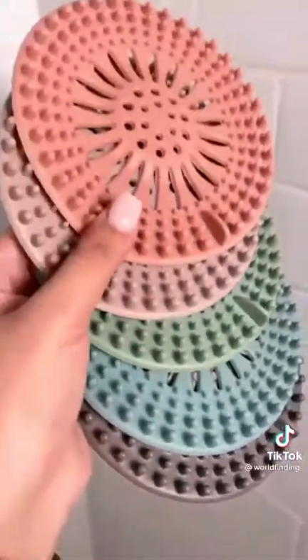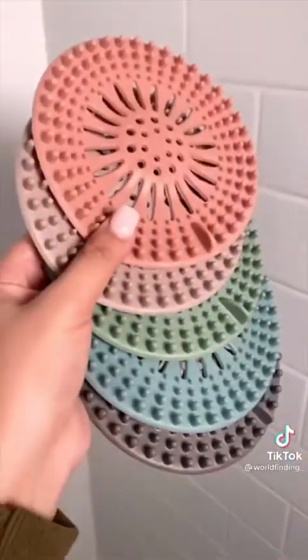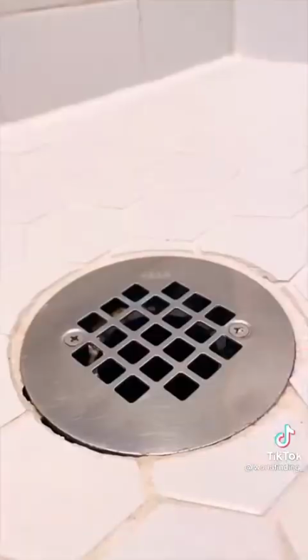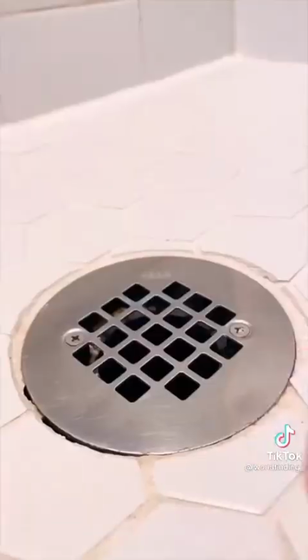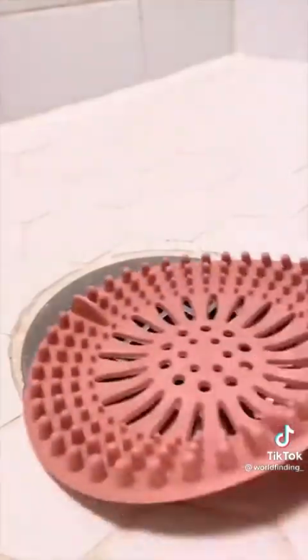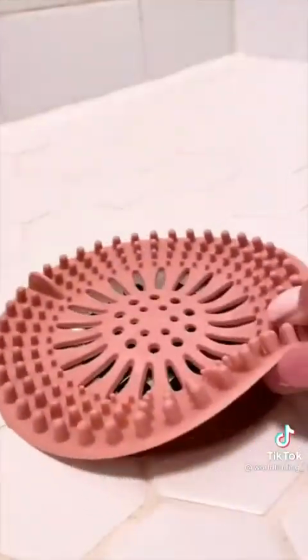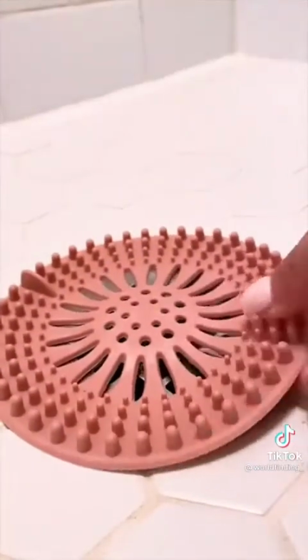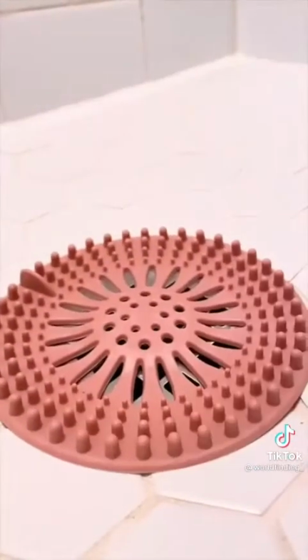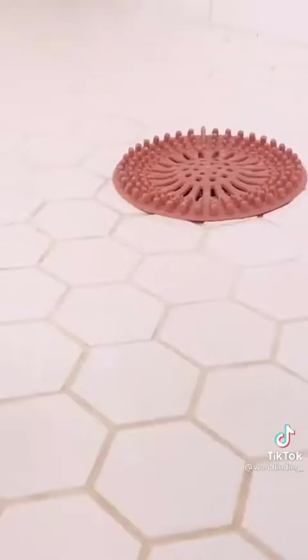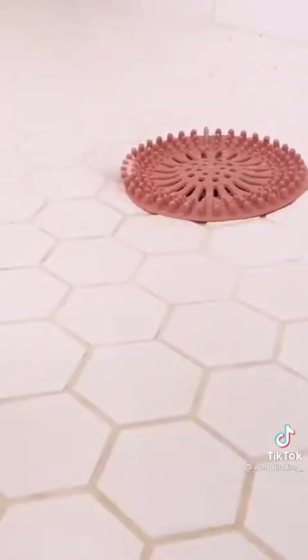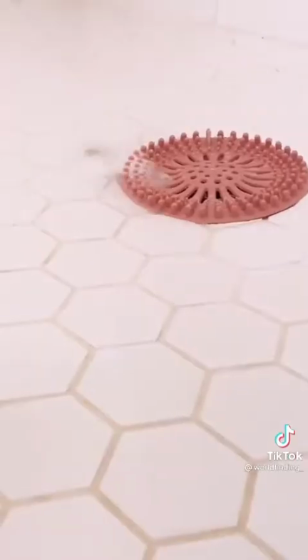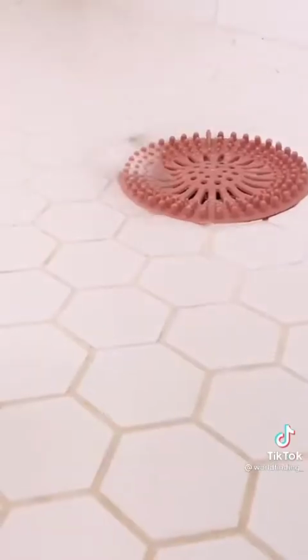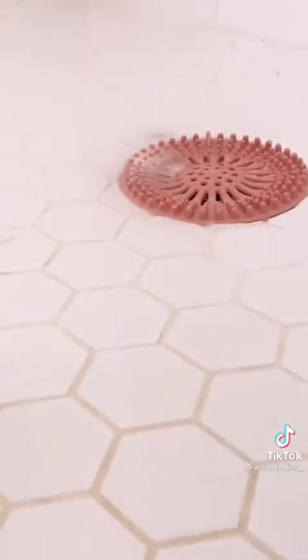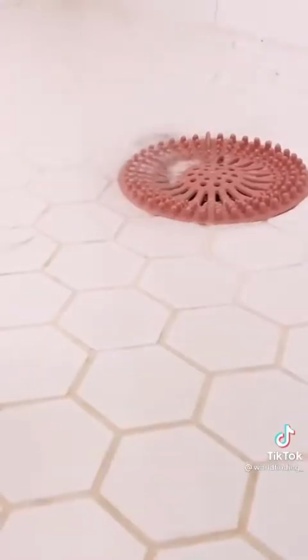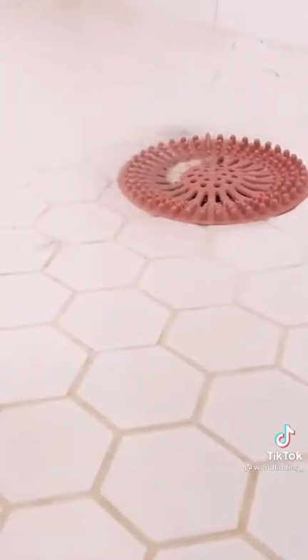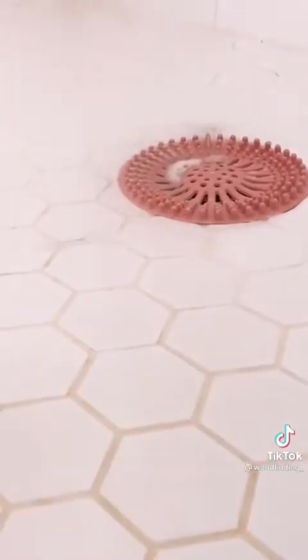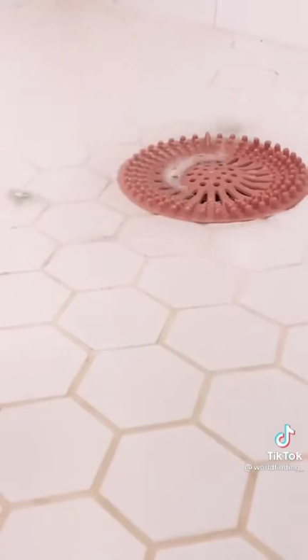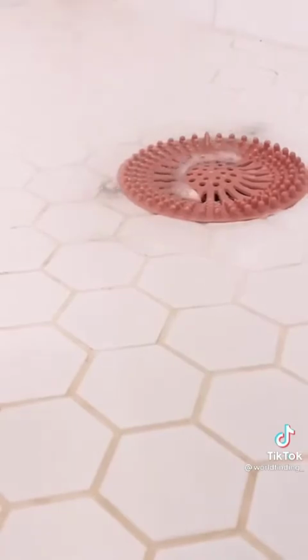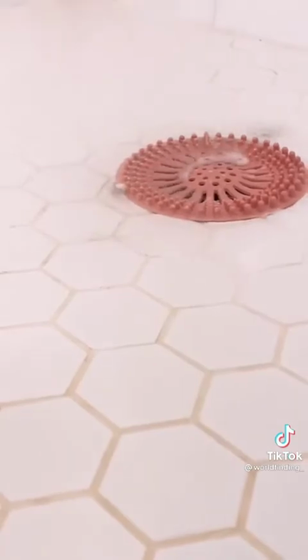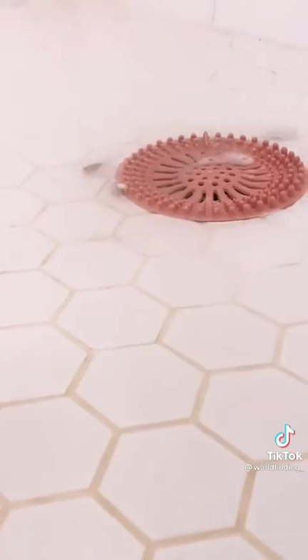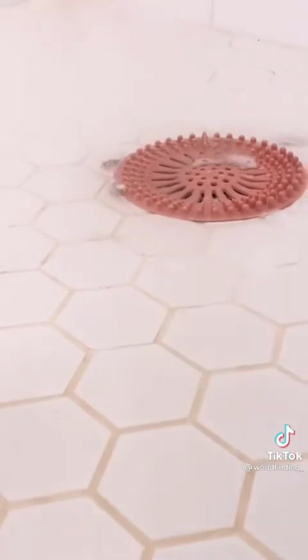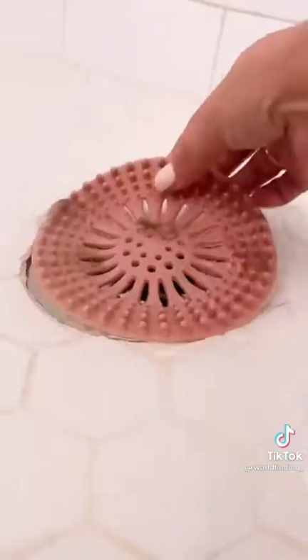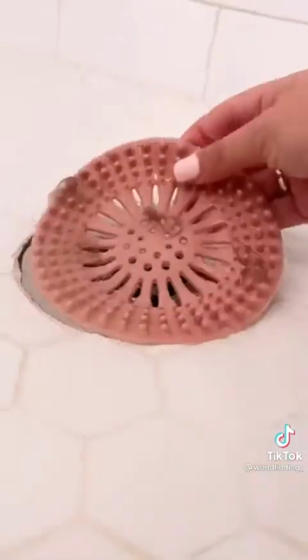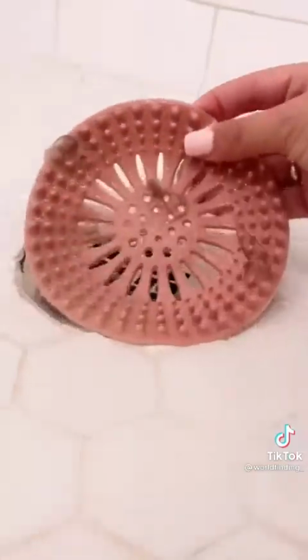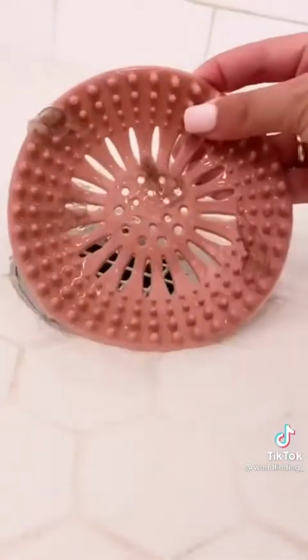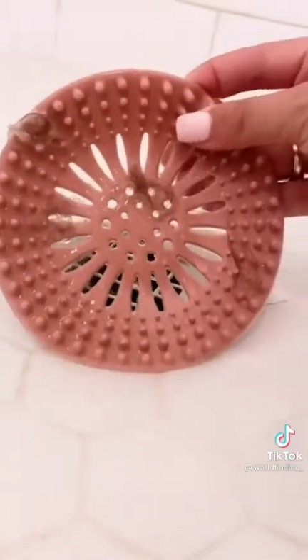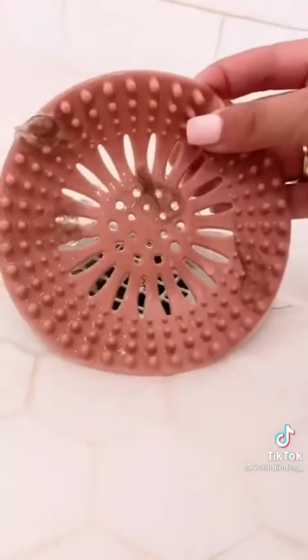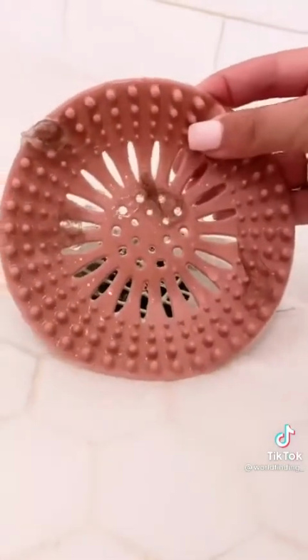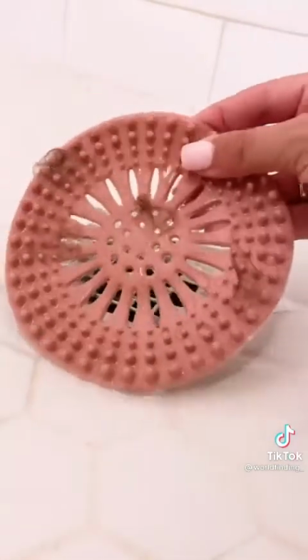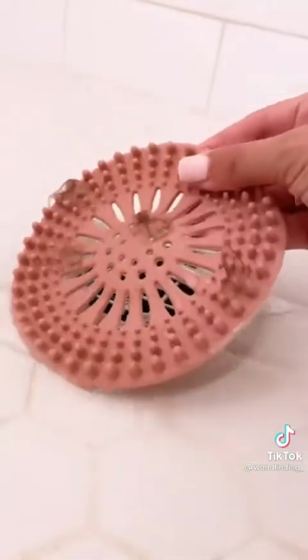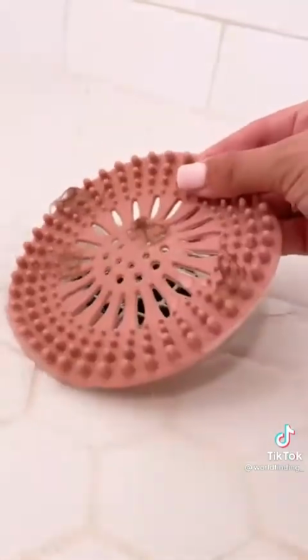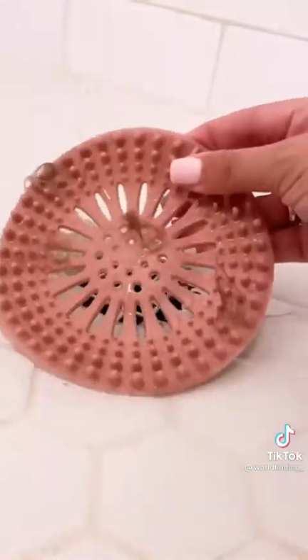And lastly, our set of silicone hair drain stoppers have ridges around the exterior of the ring to catch any shedding hair before it washes away.